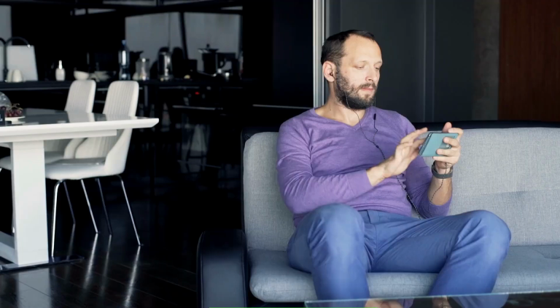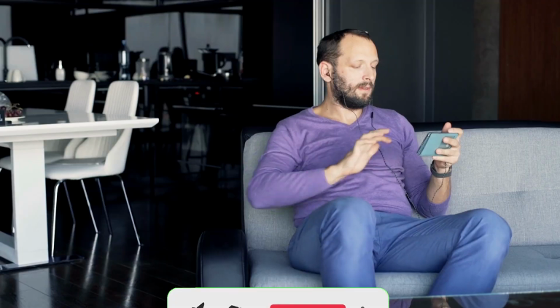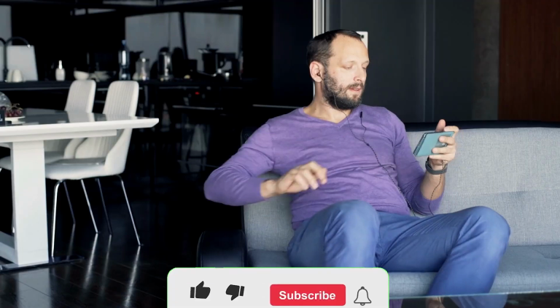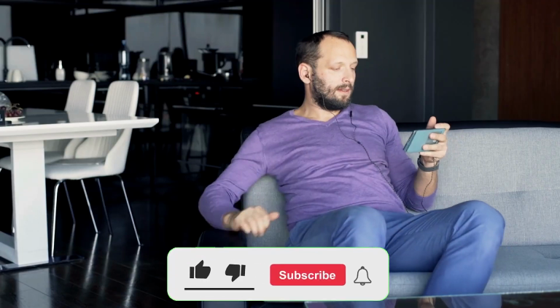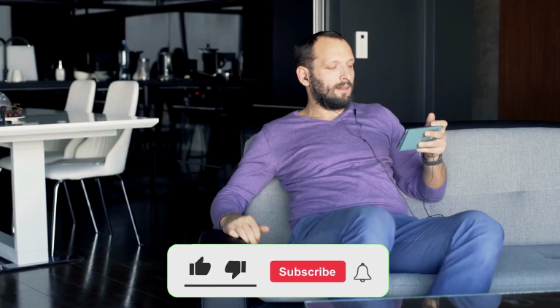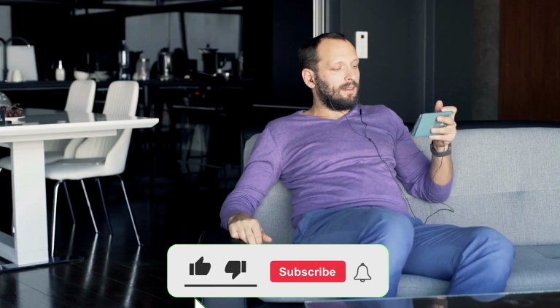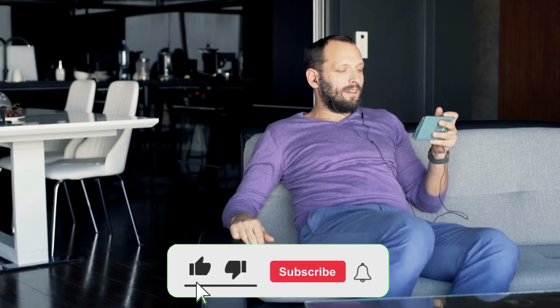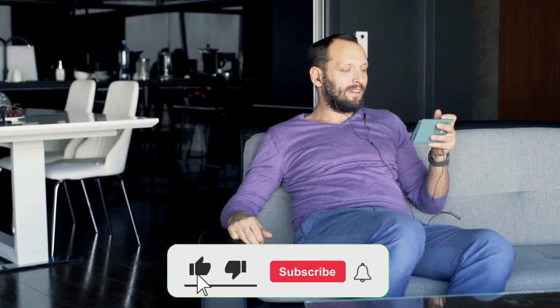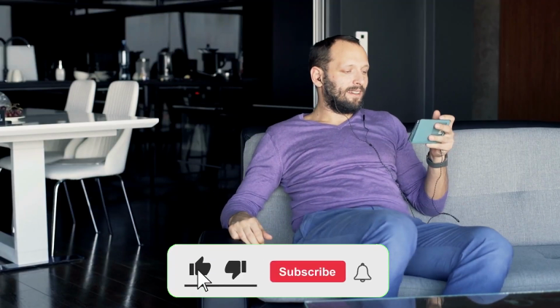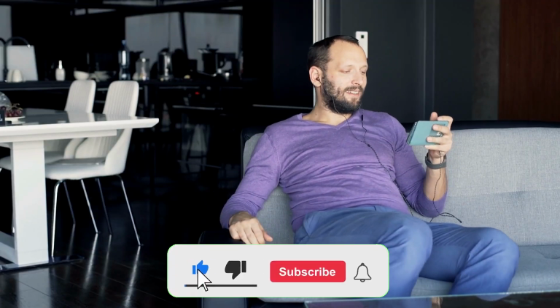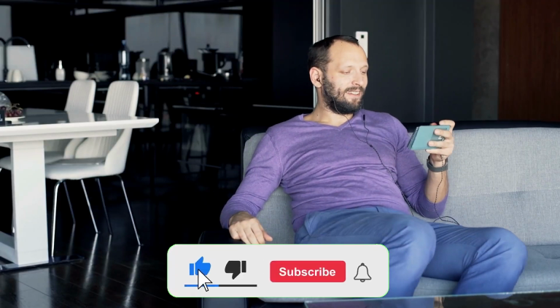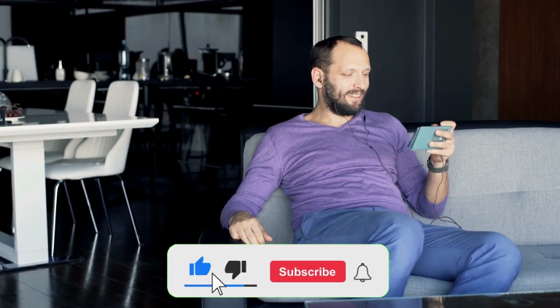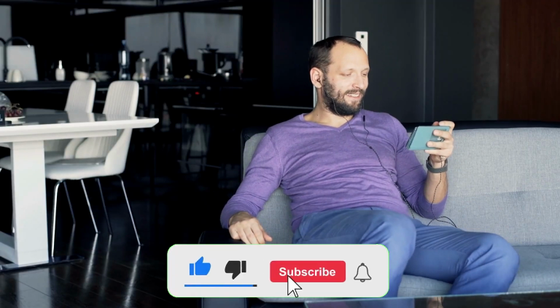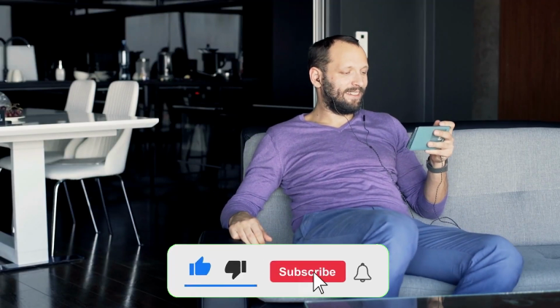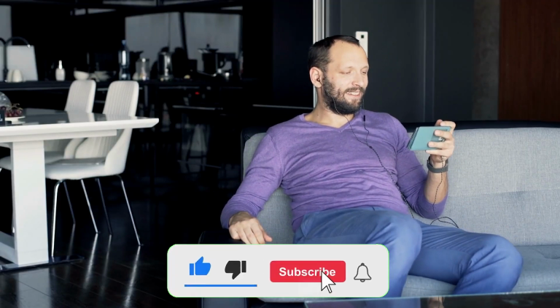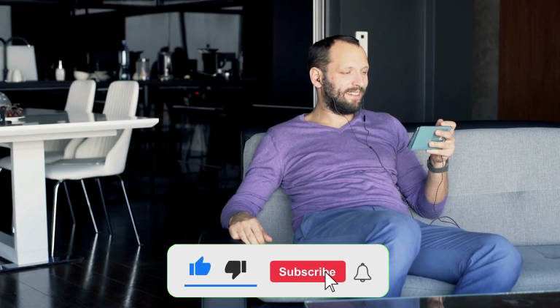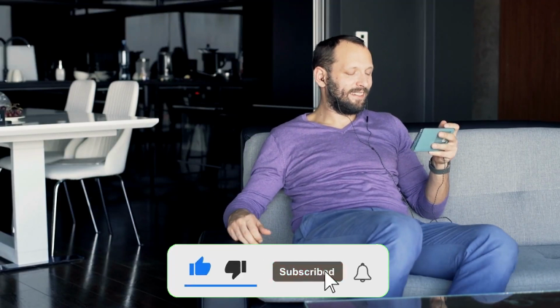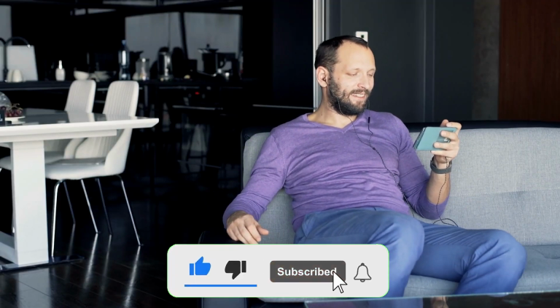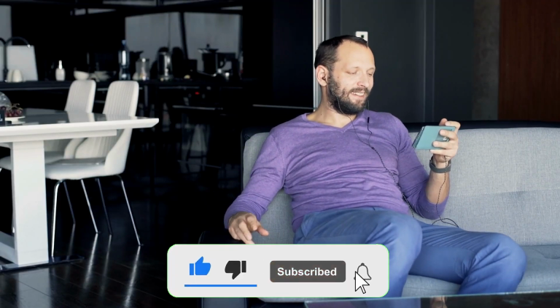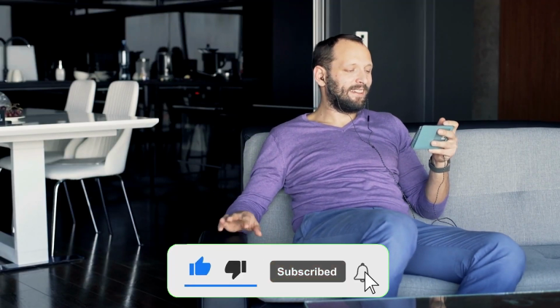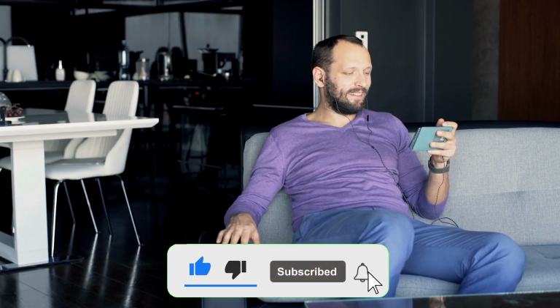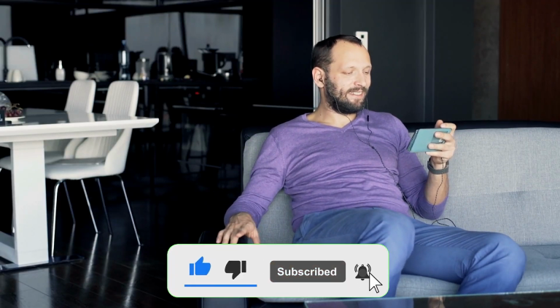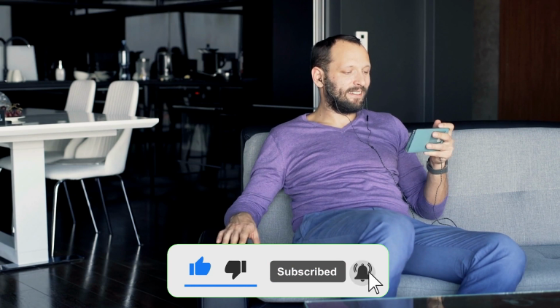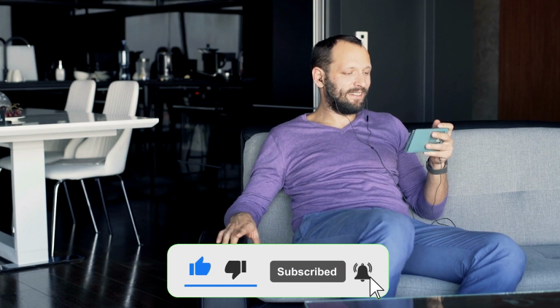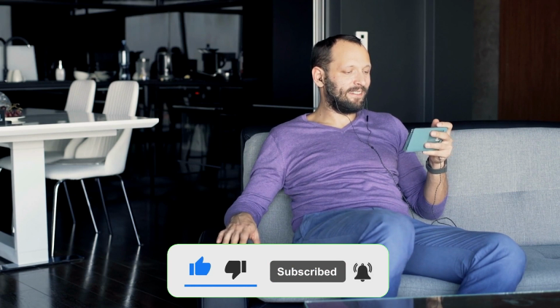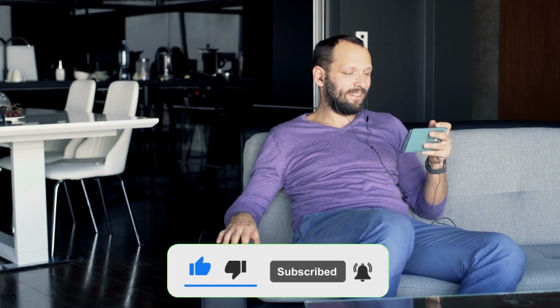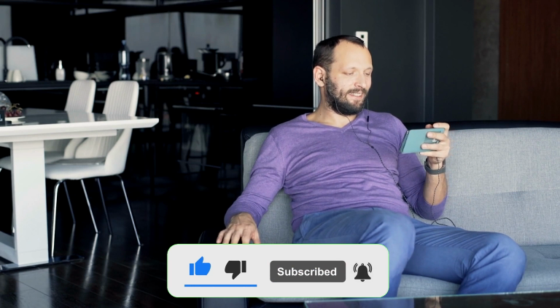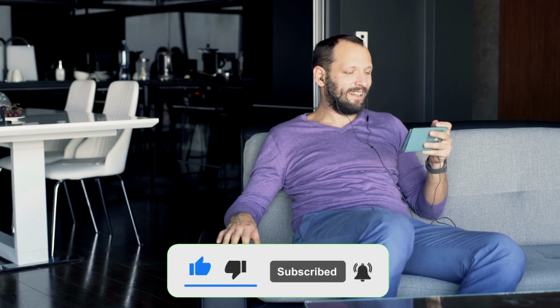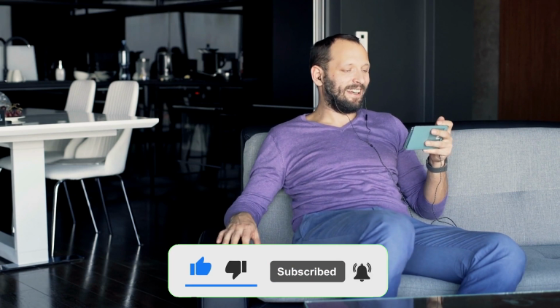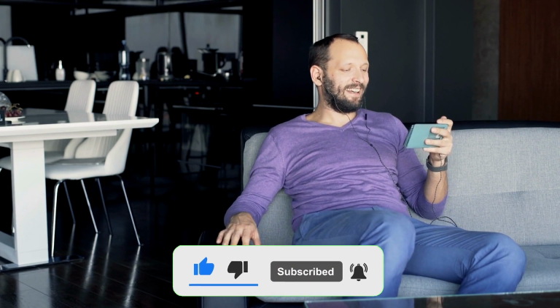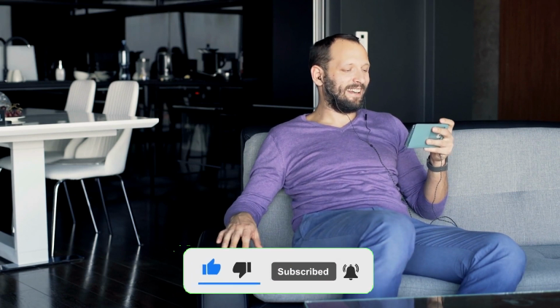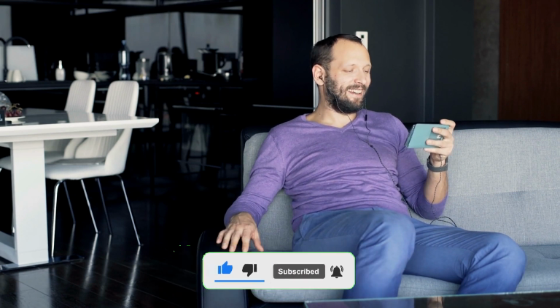So that's it. Please like, share, and comment your thoughts below if you liked this video. Remember to subscribe to see our next video.